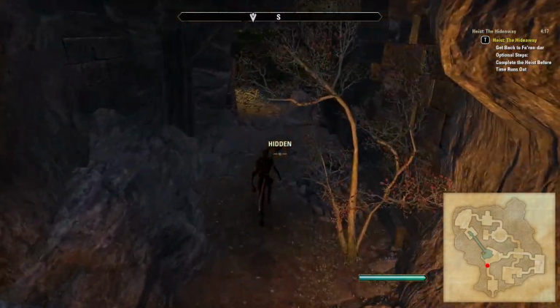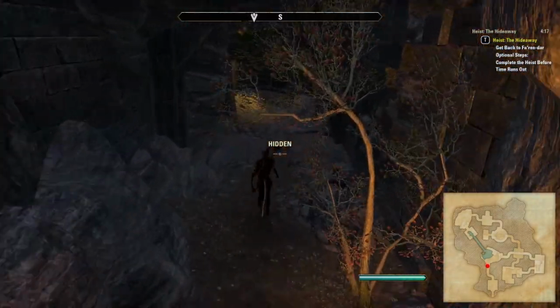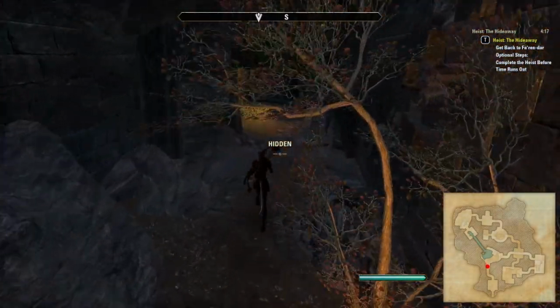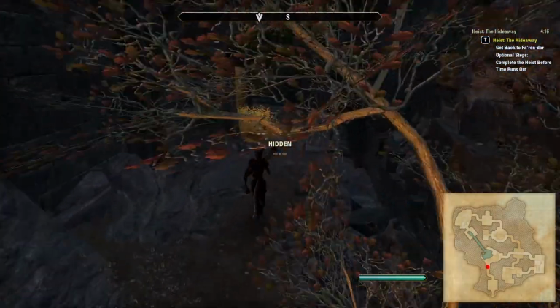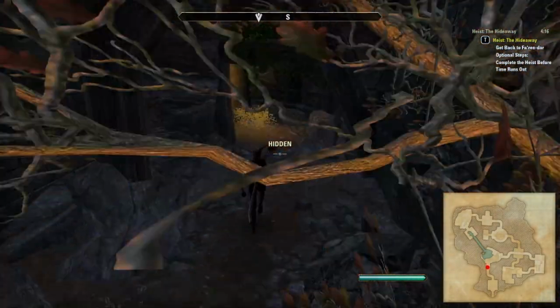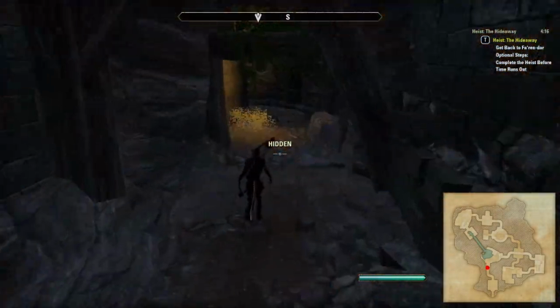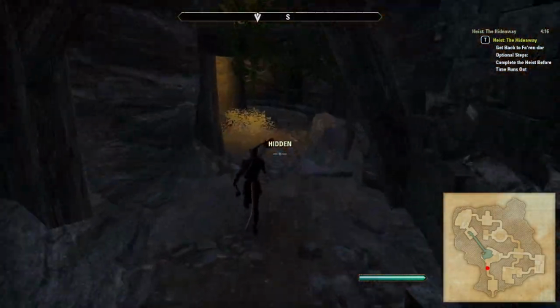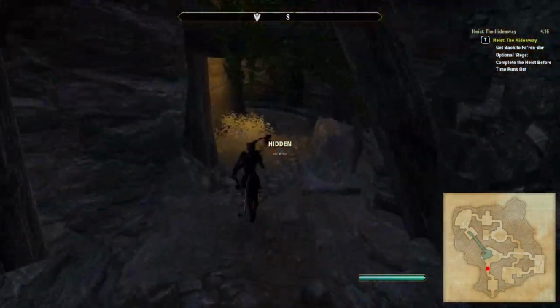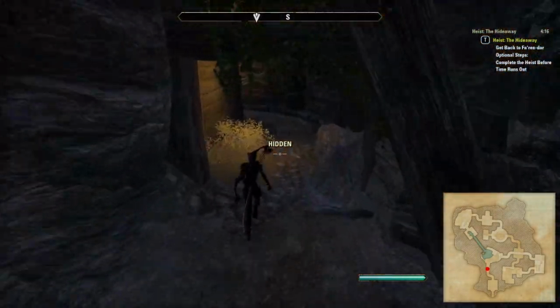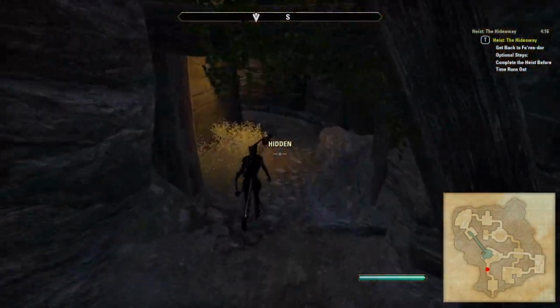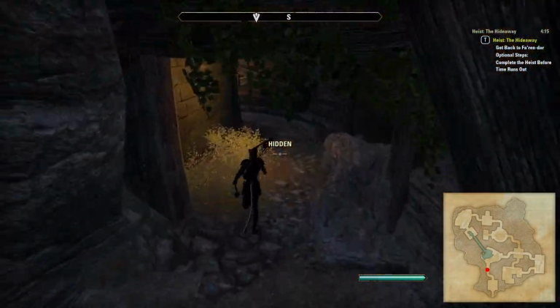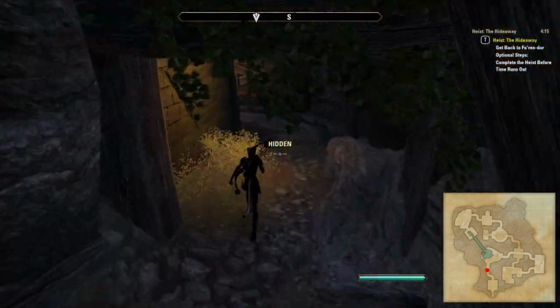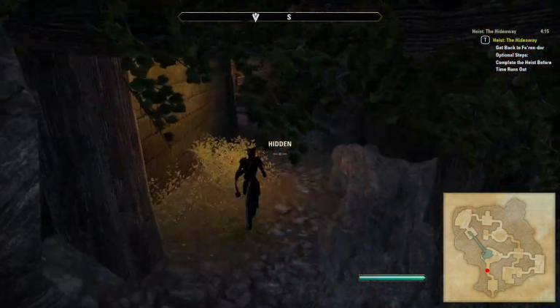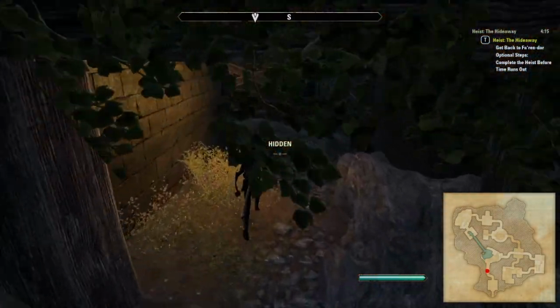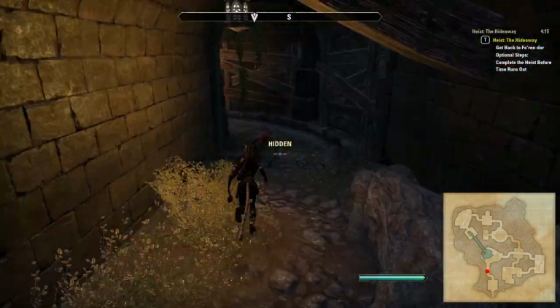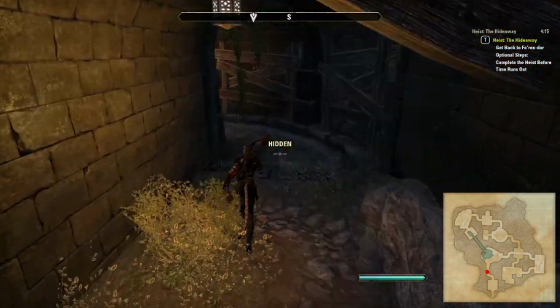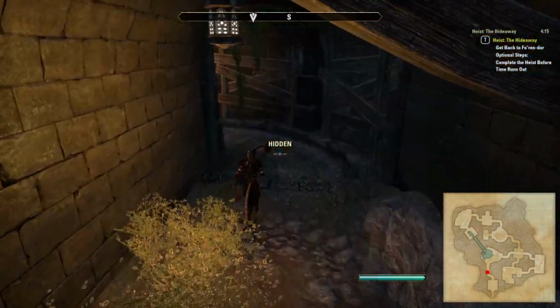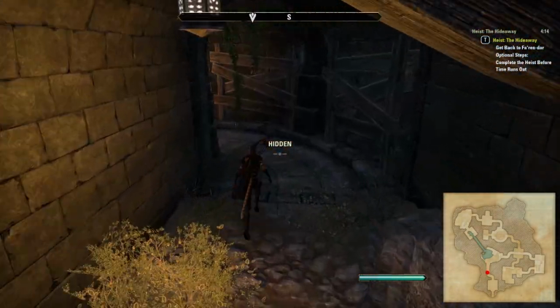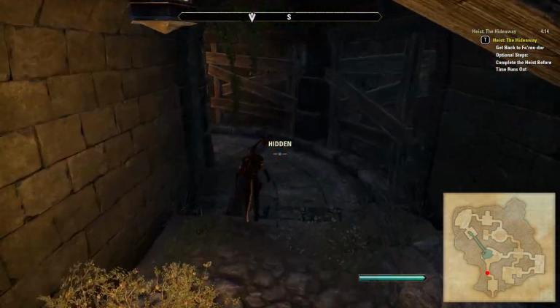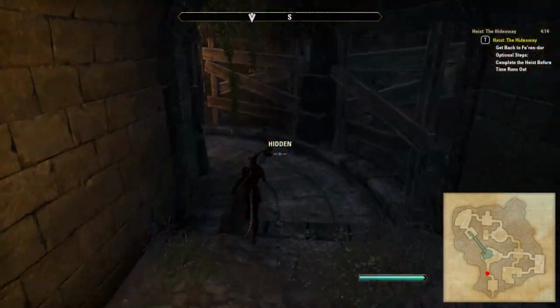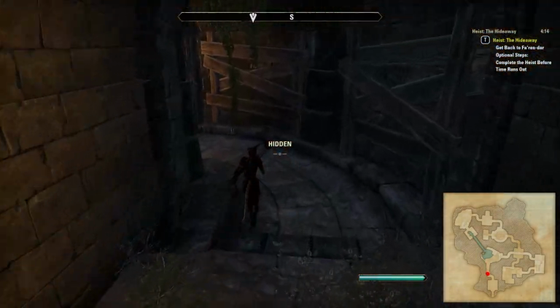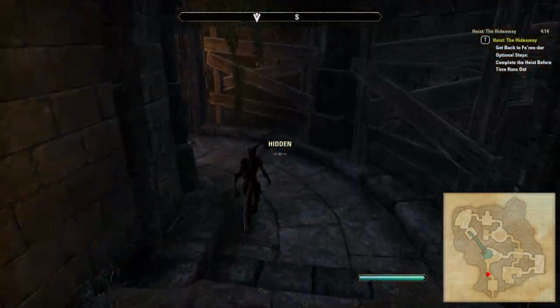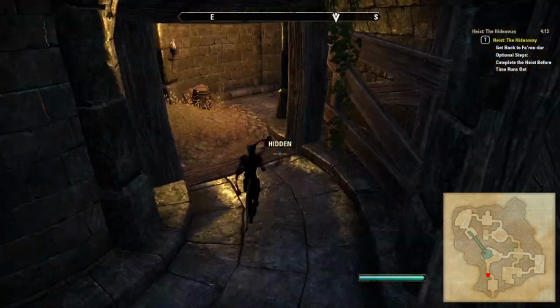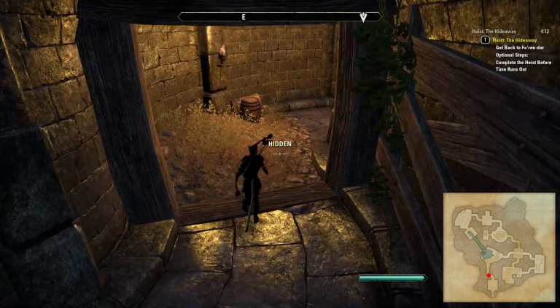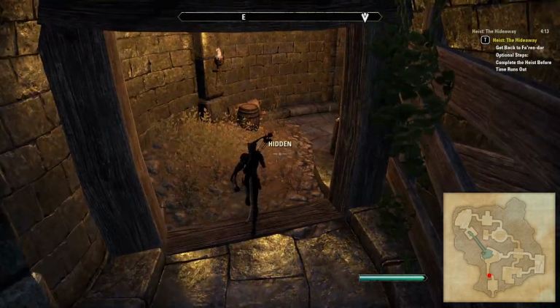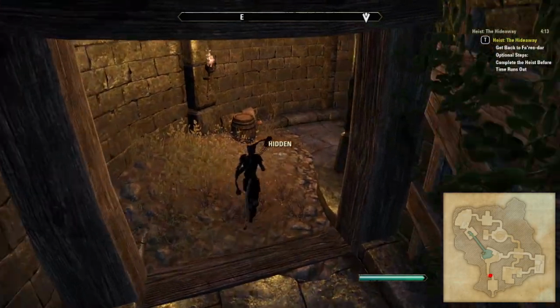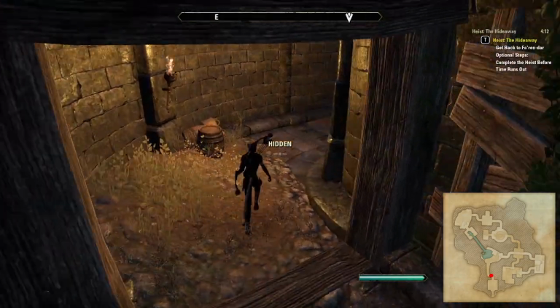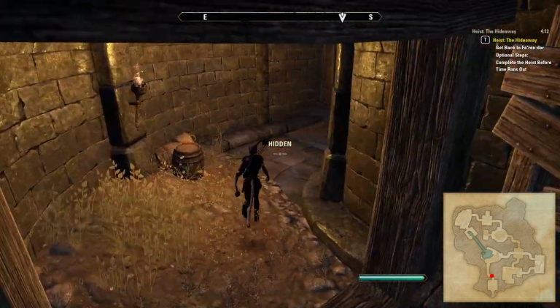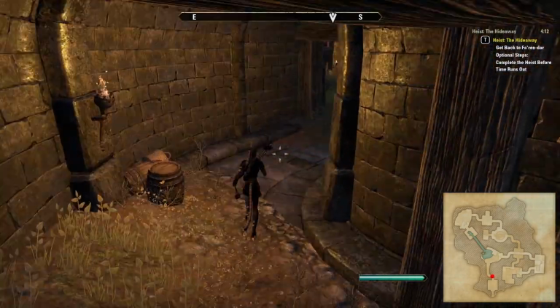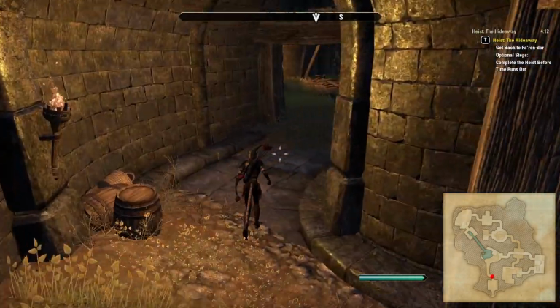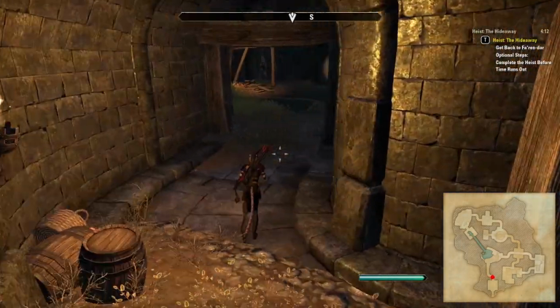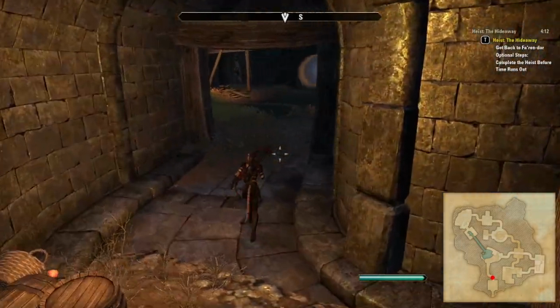Once in this corridor you can drop from stealth if you wish and sprint towards Farrandar ready to complete the heist.